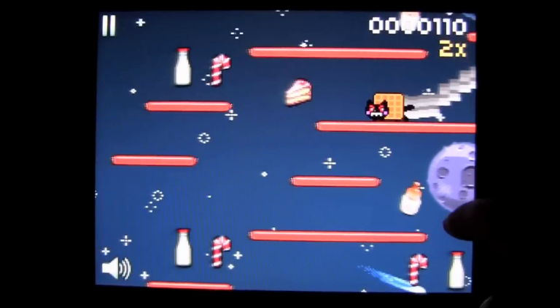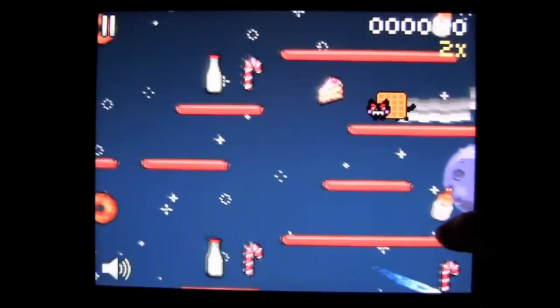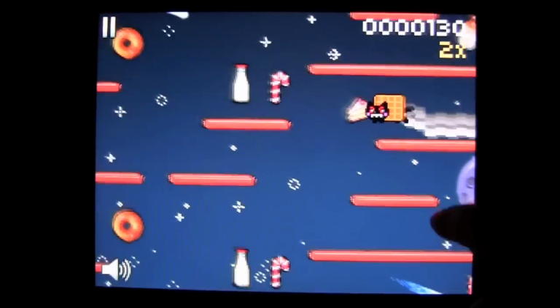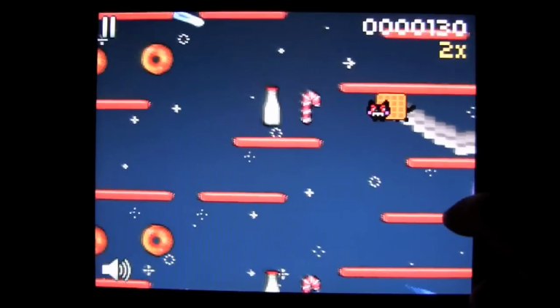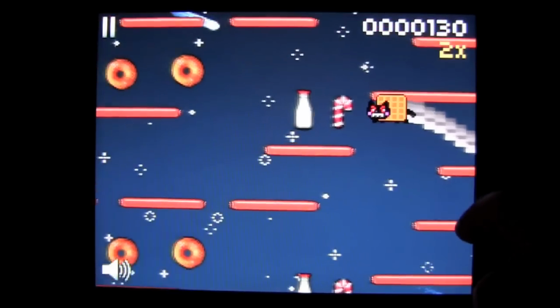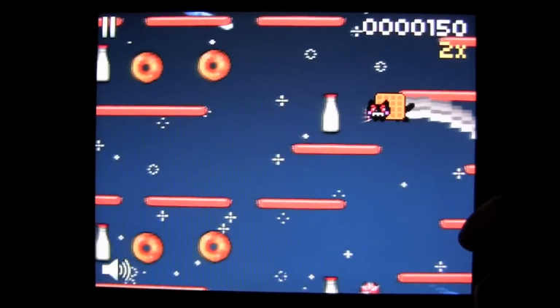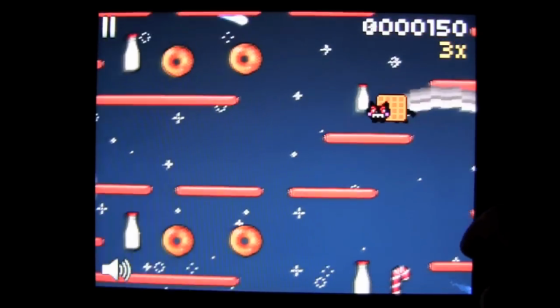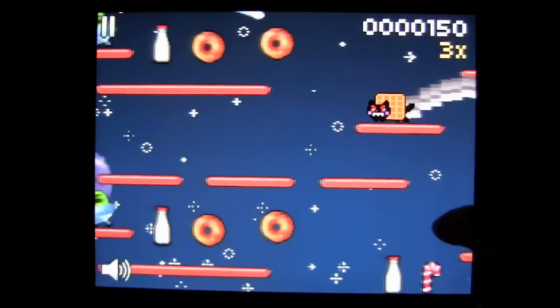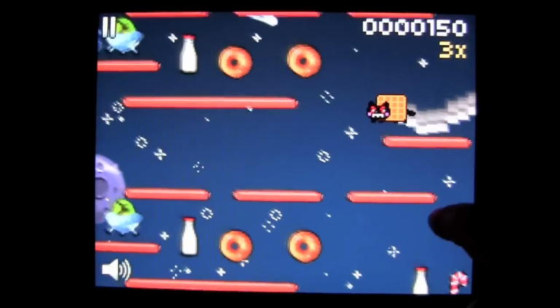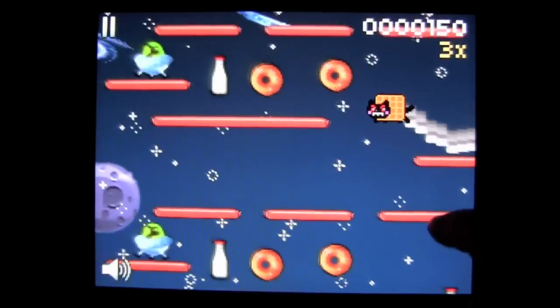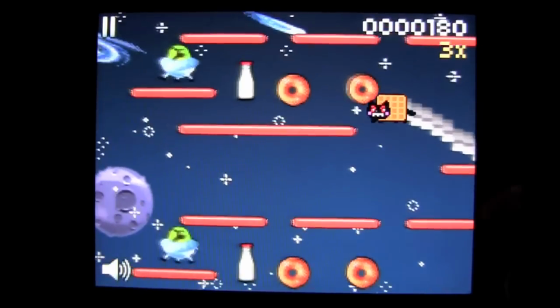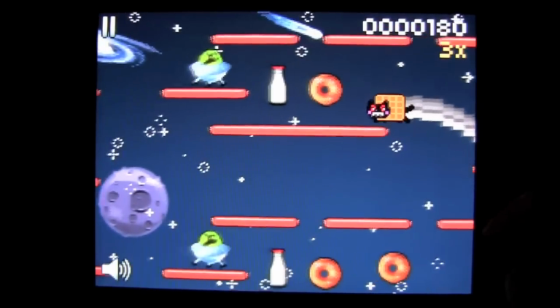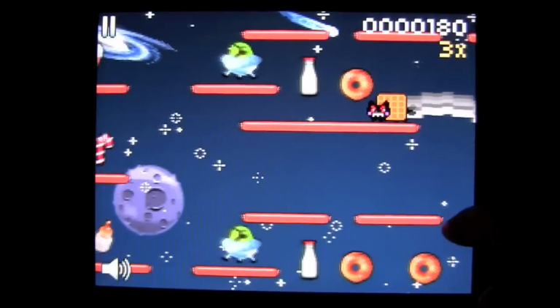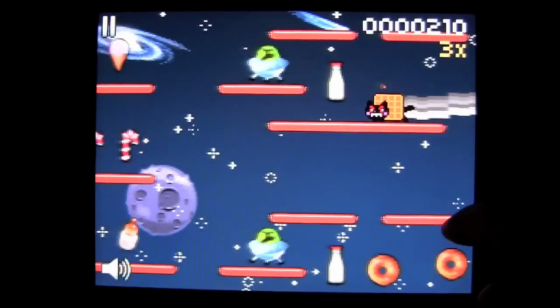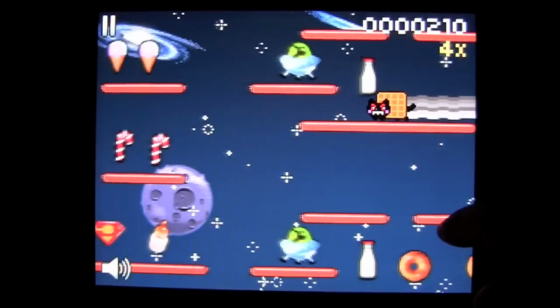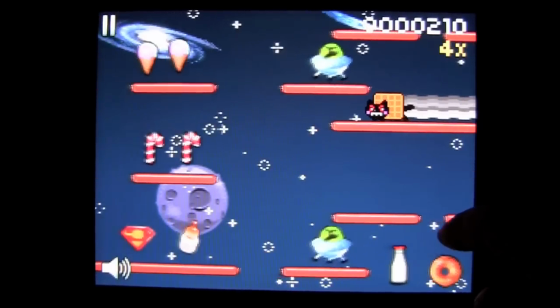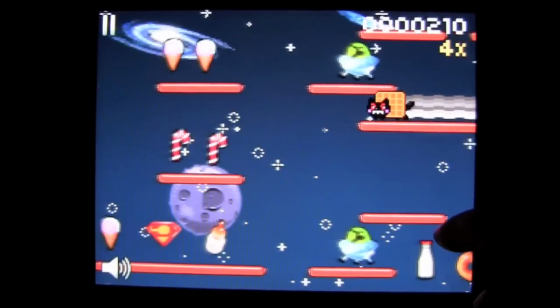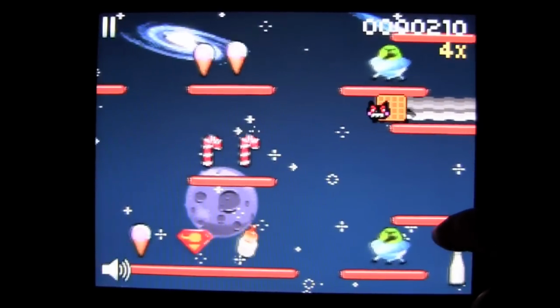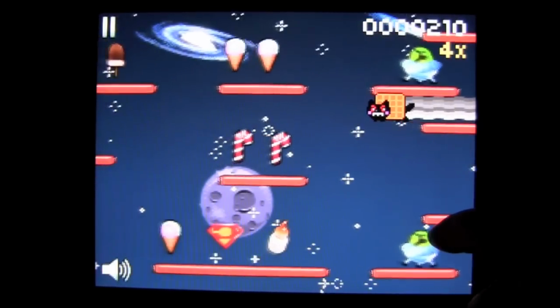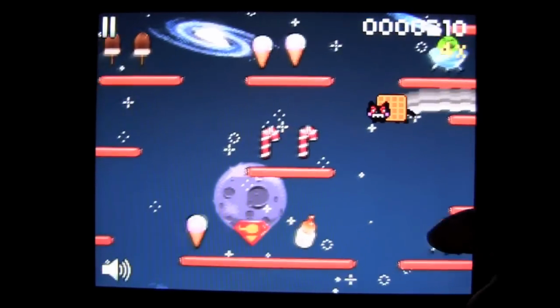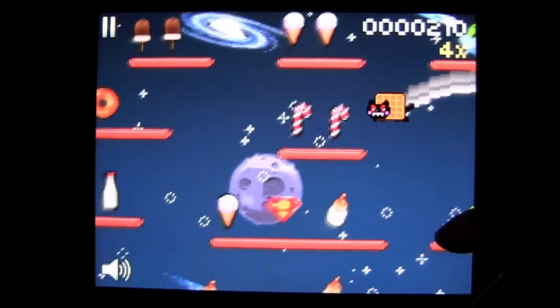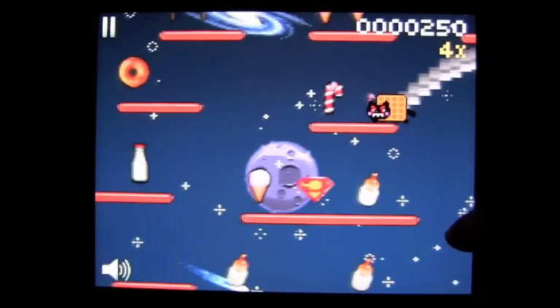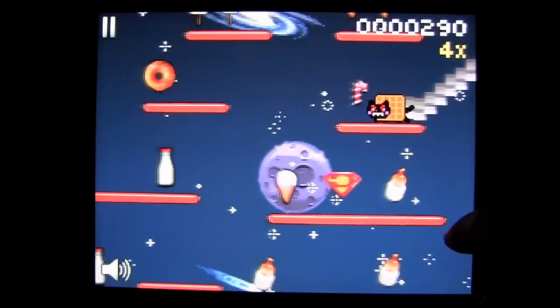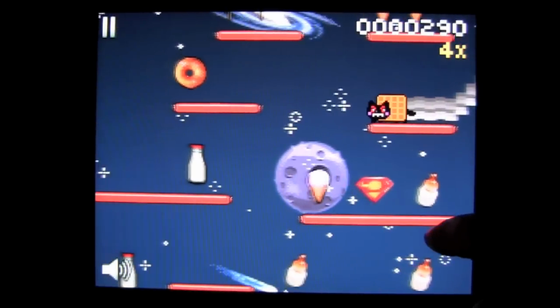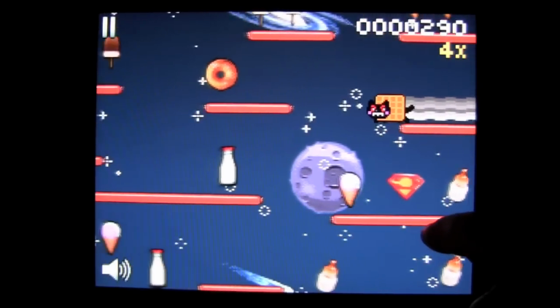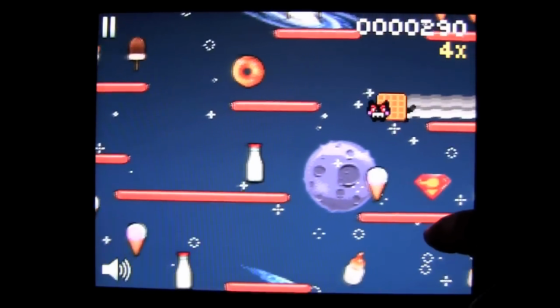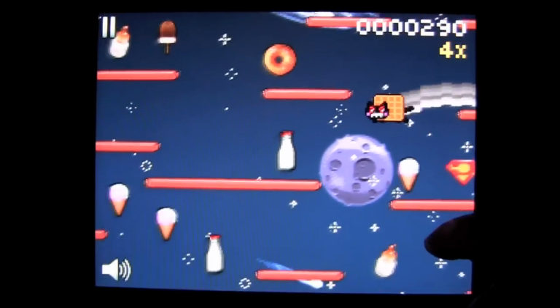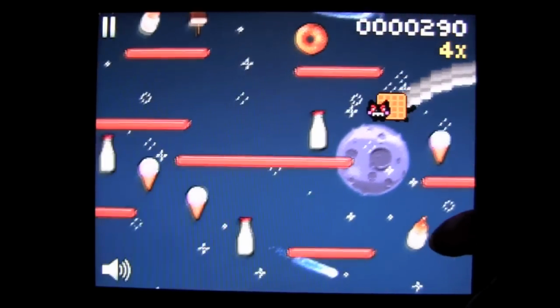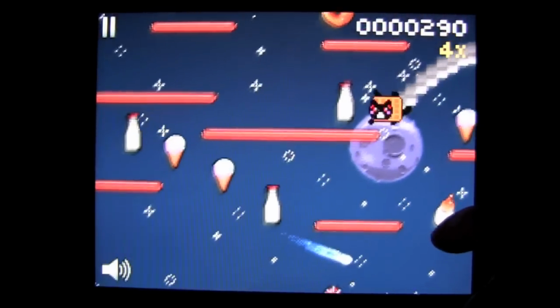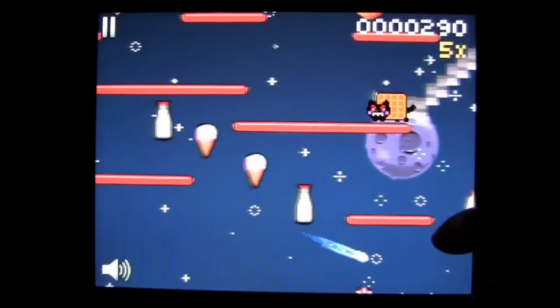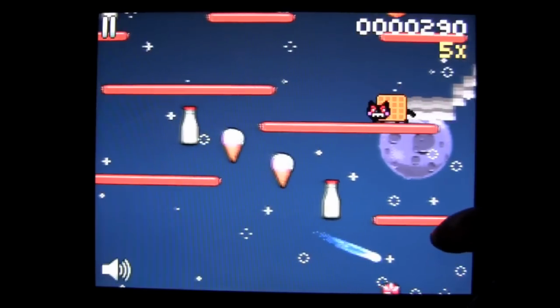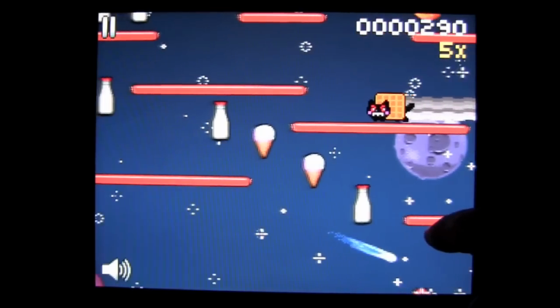You want to collect stuff like food, milk — and not that thing, not that spaceship — and so on.